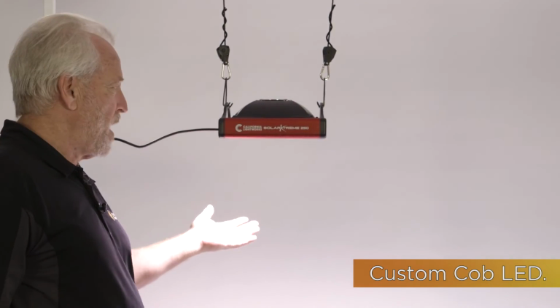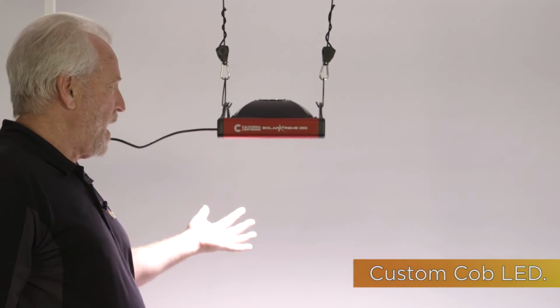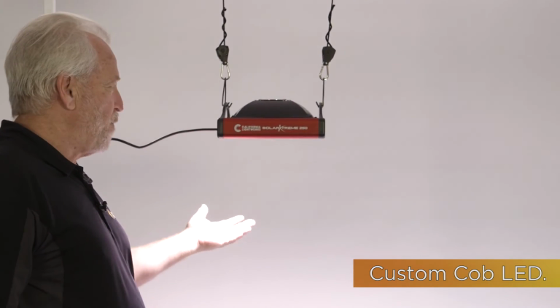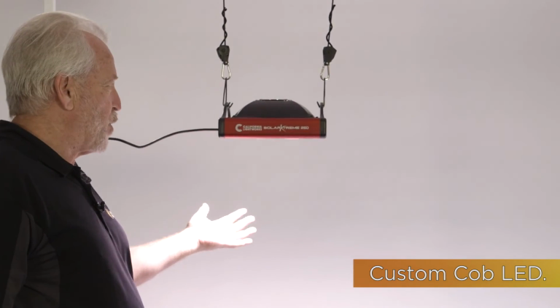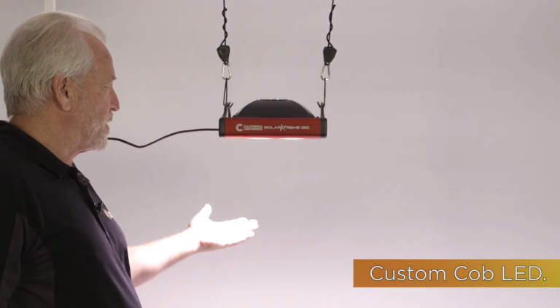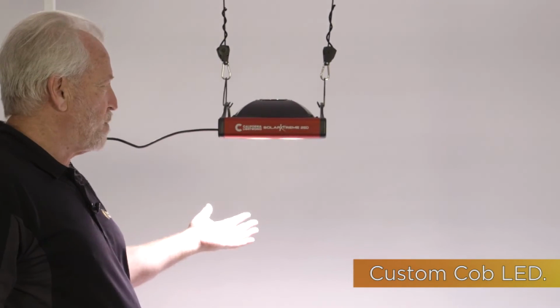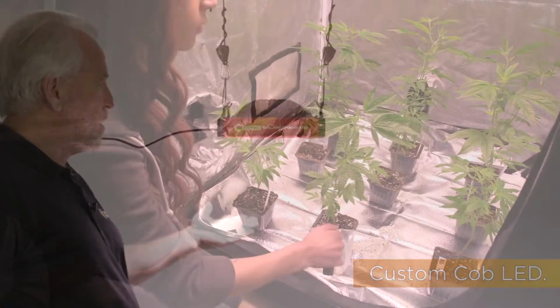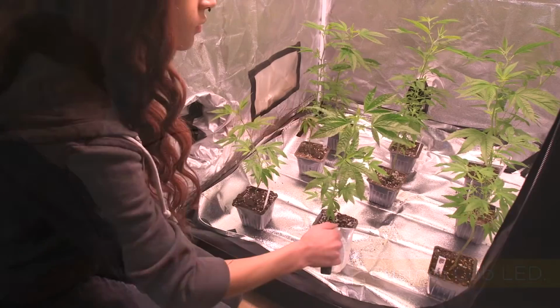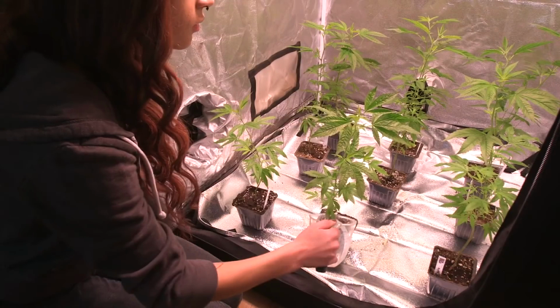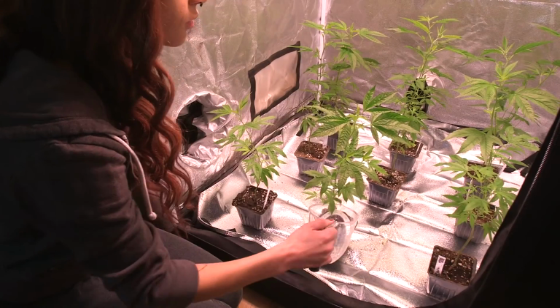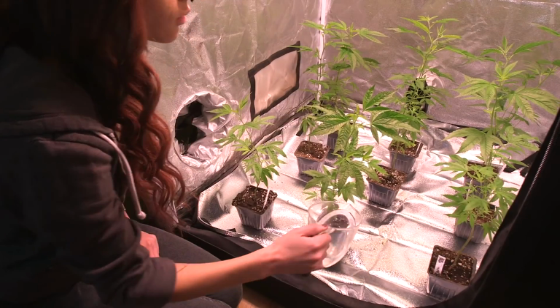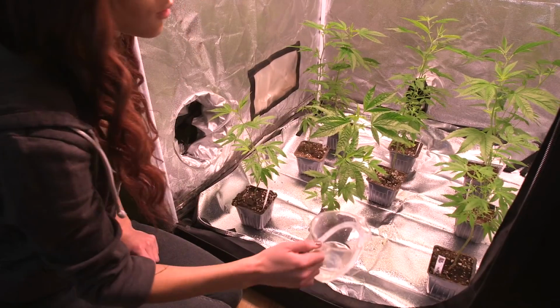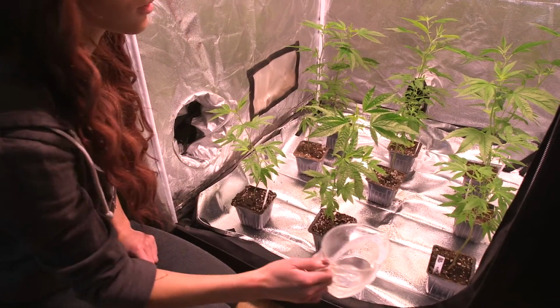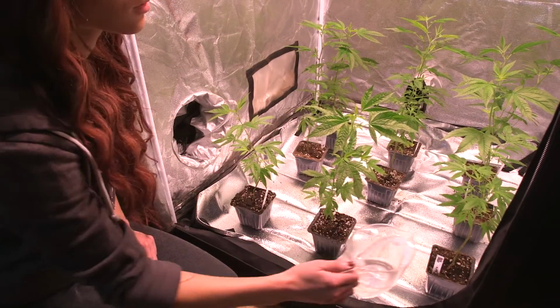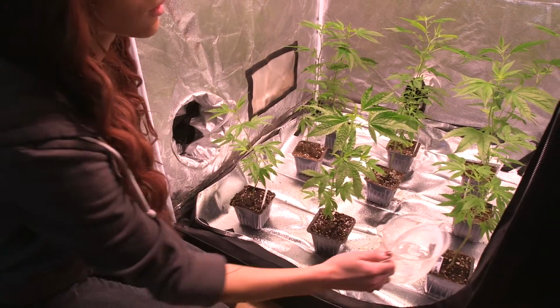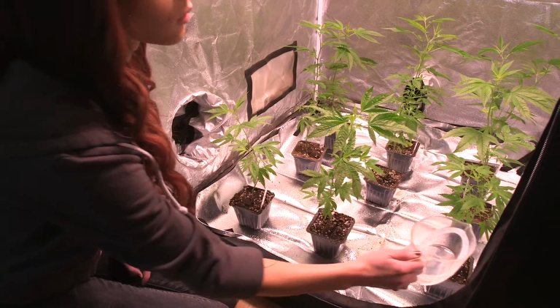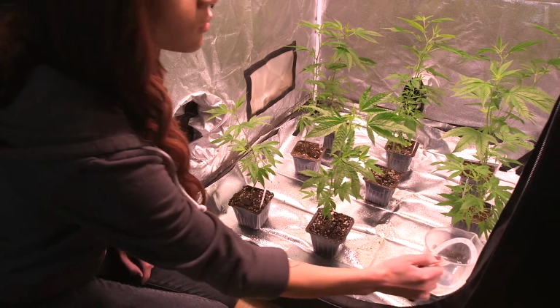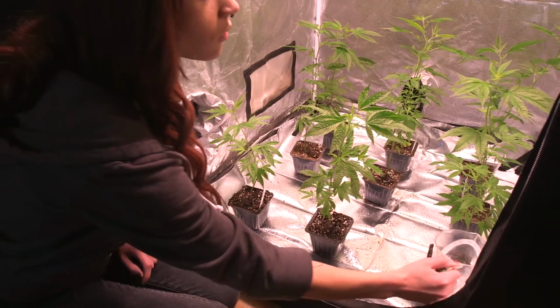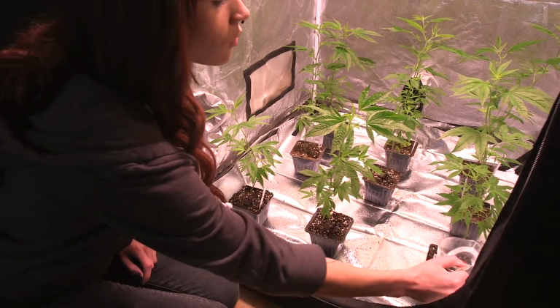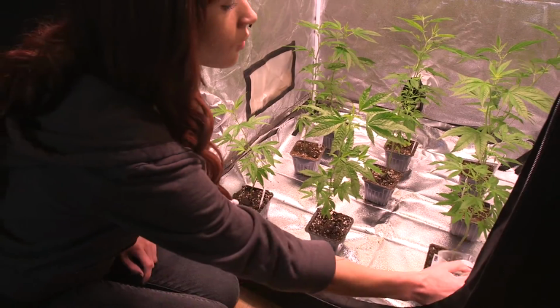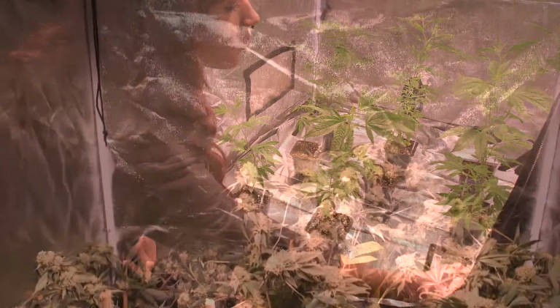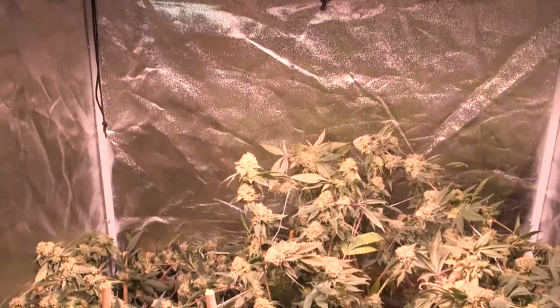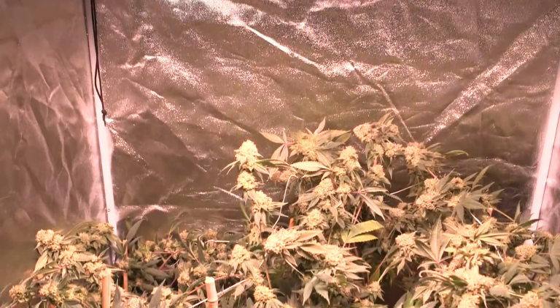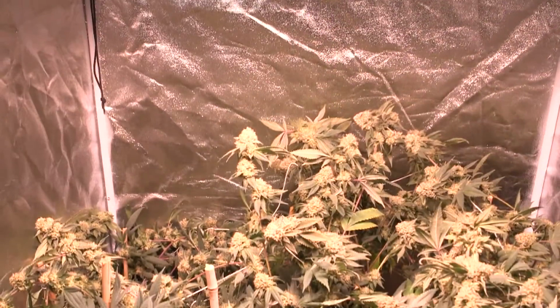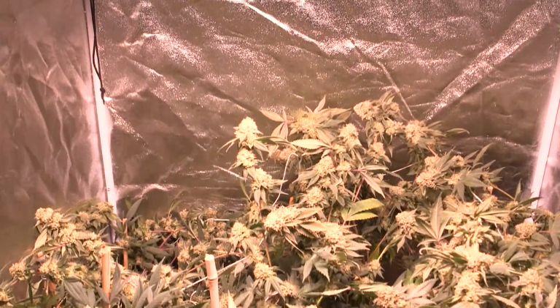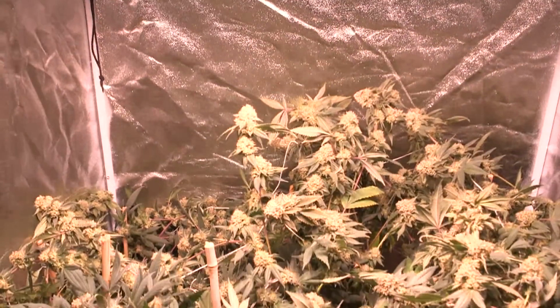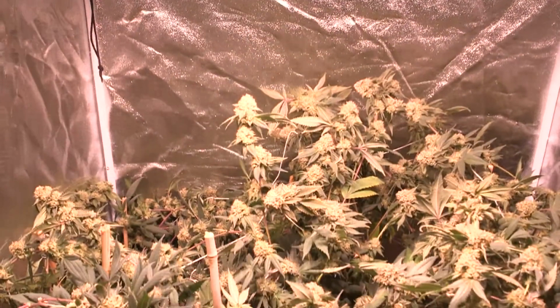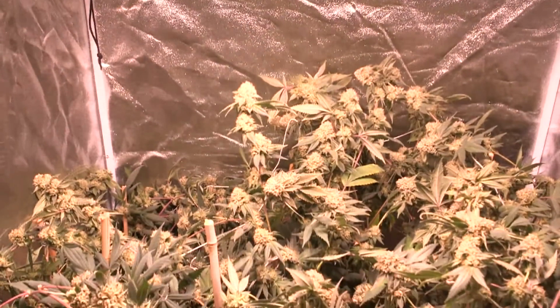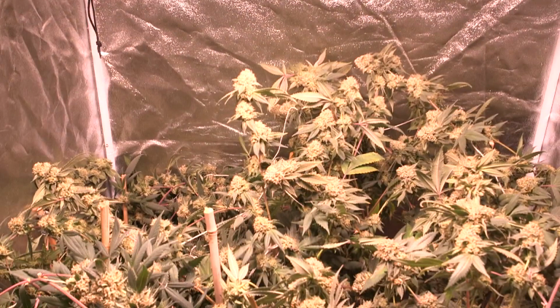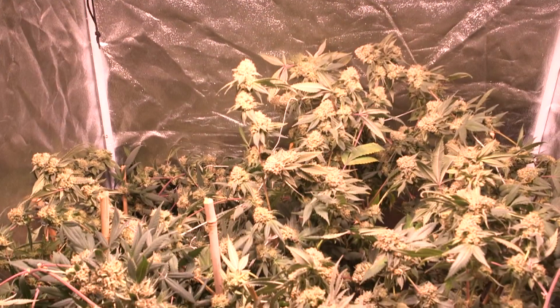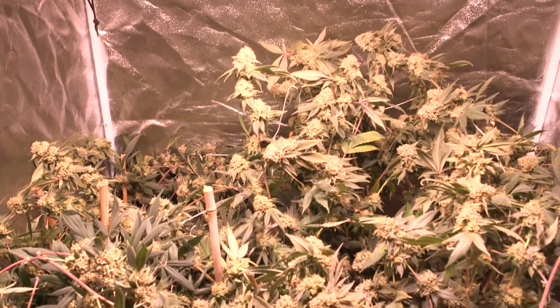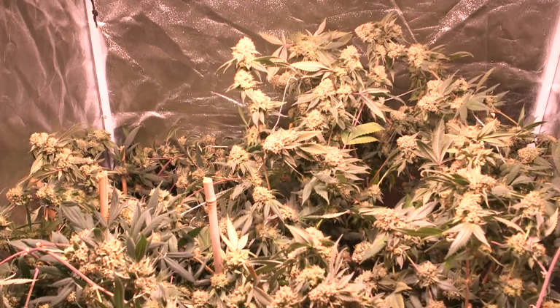For a small home grow or a hobby tent, this is about the best light you can find.